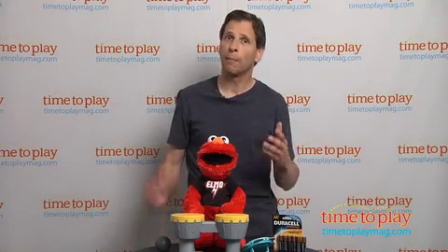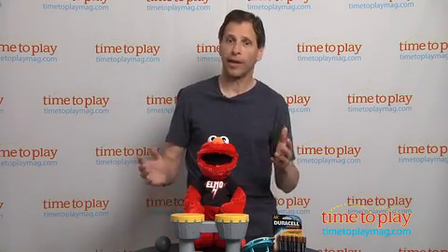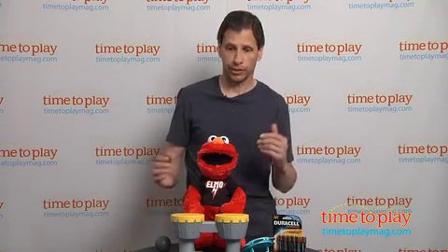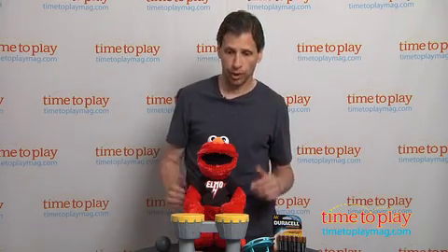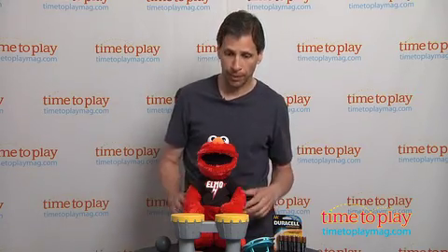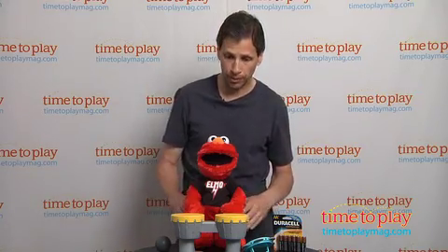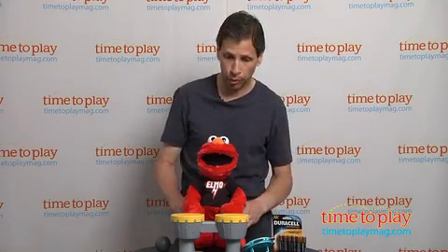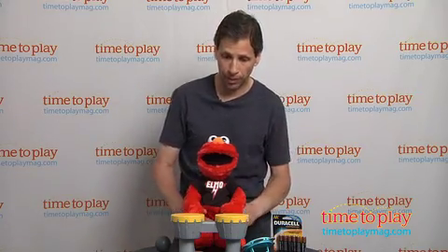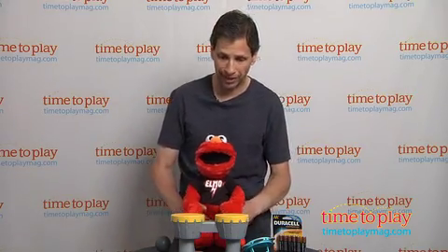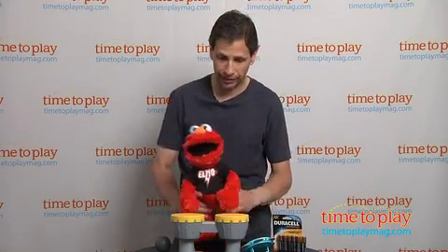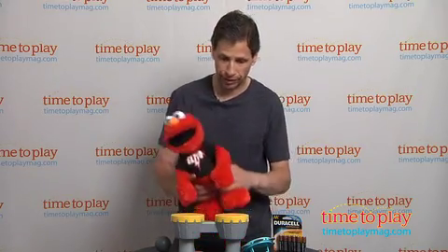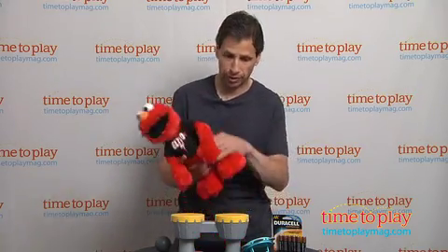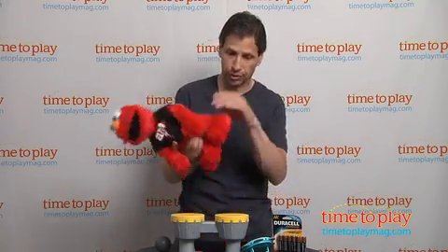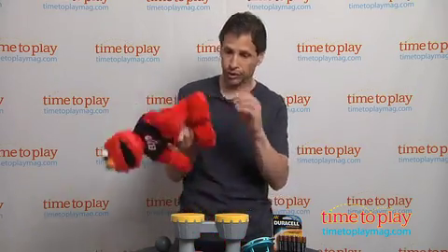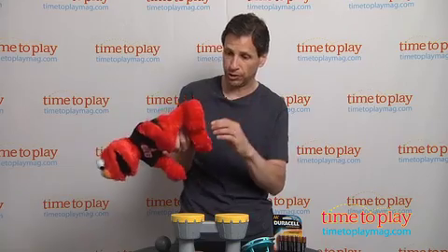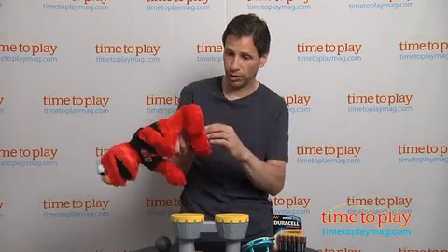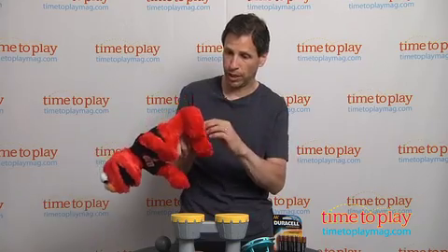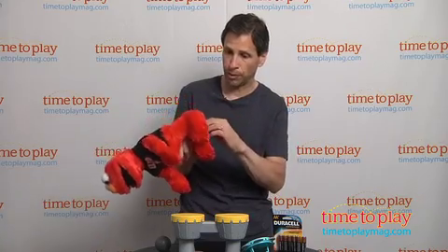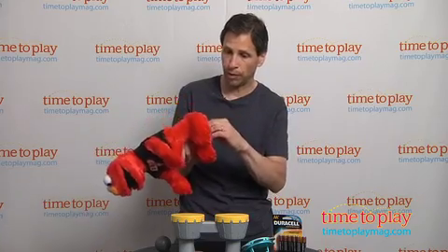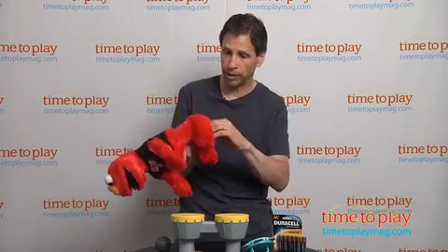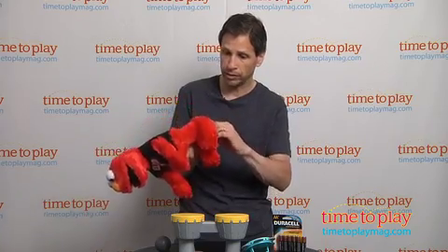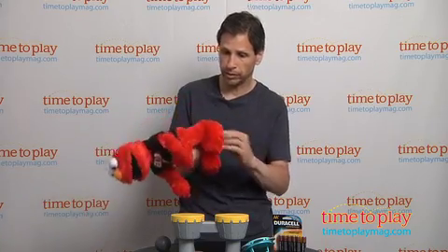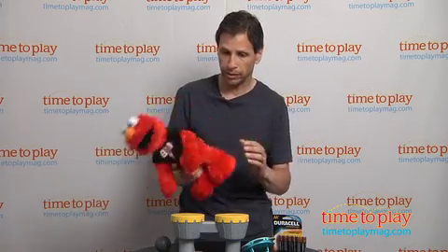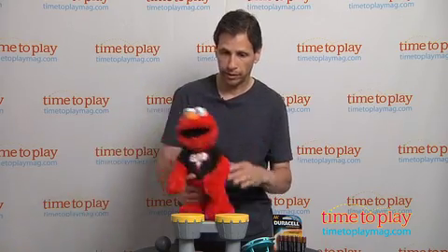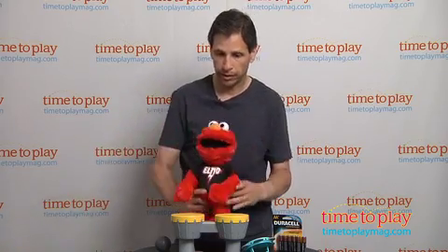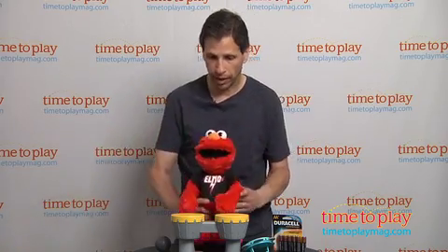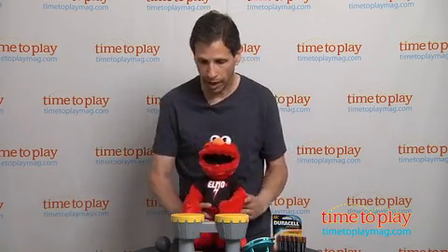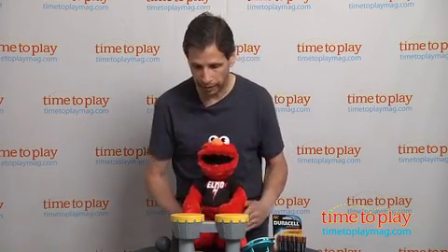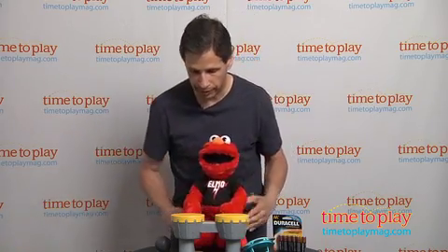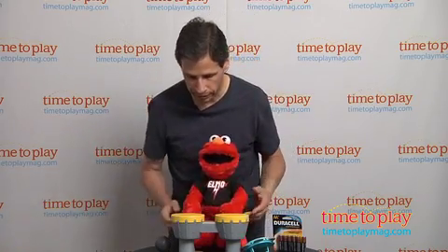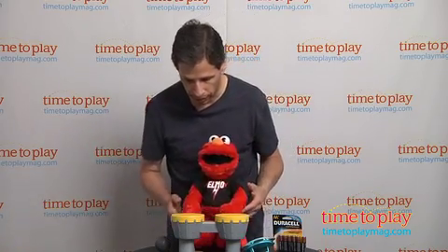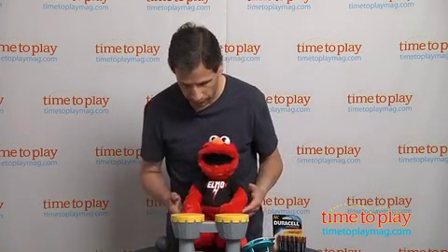But I can talk about it more — I'd like to show you. So you turn Elmo on, and he's on.